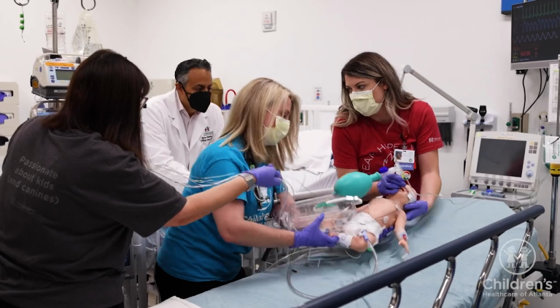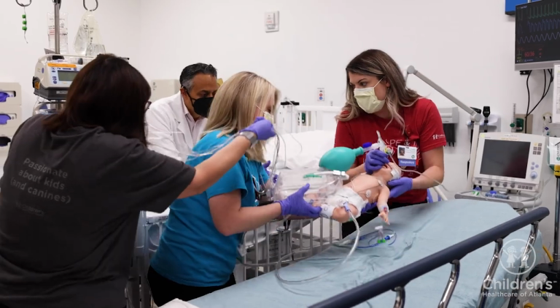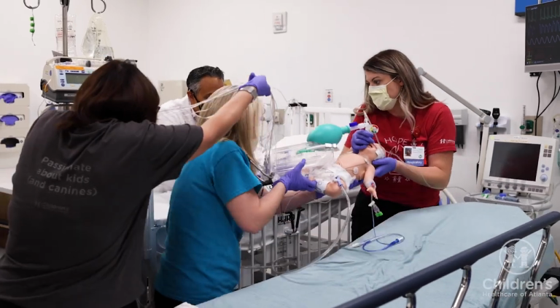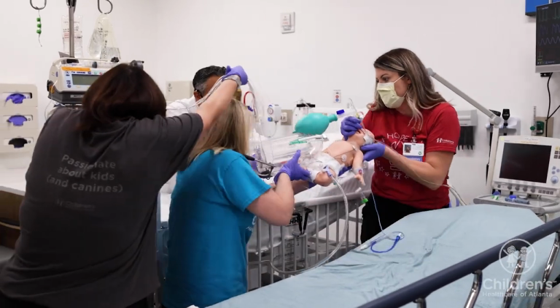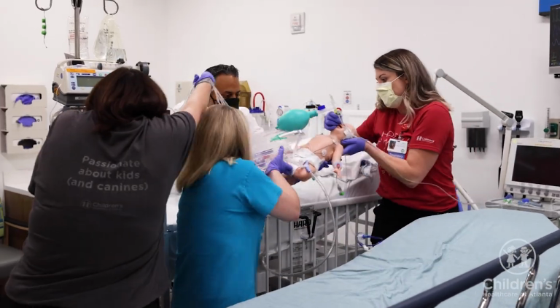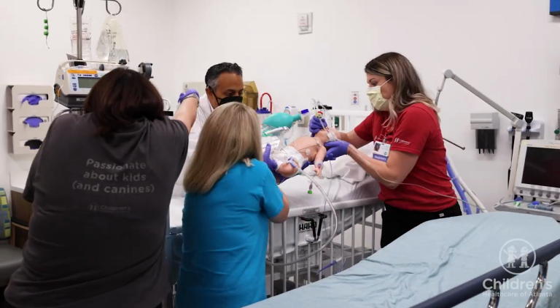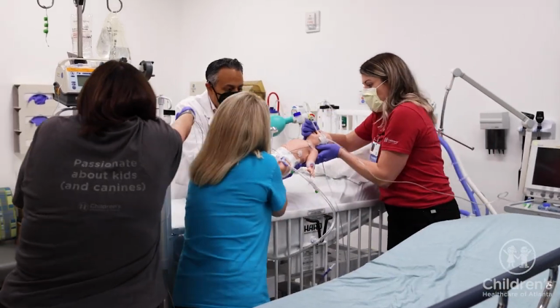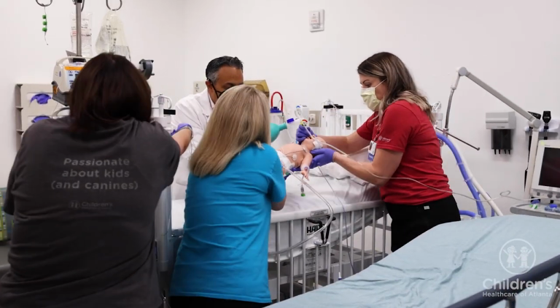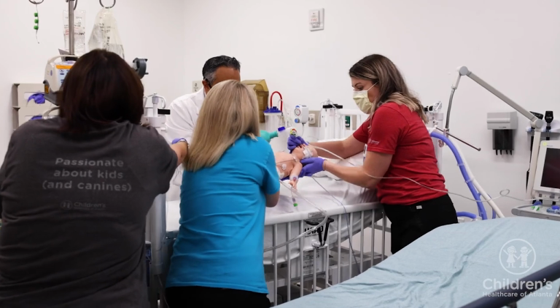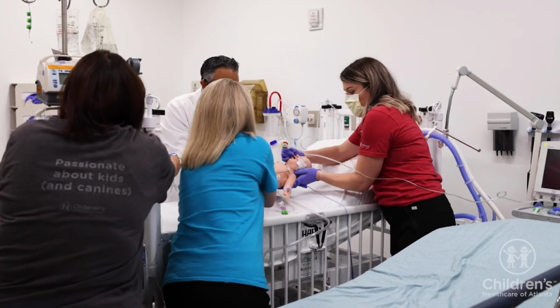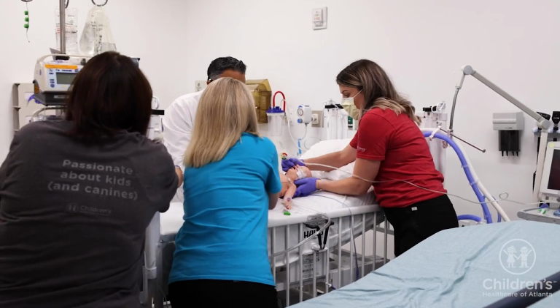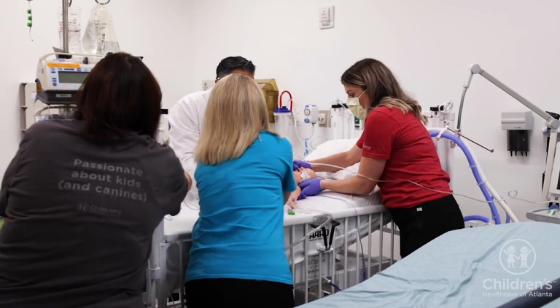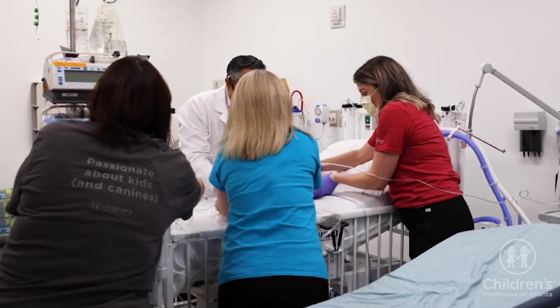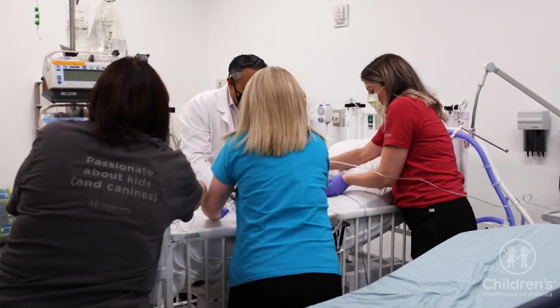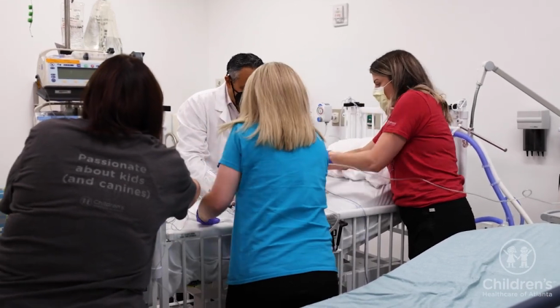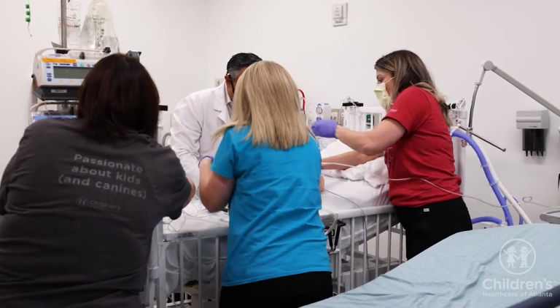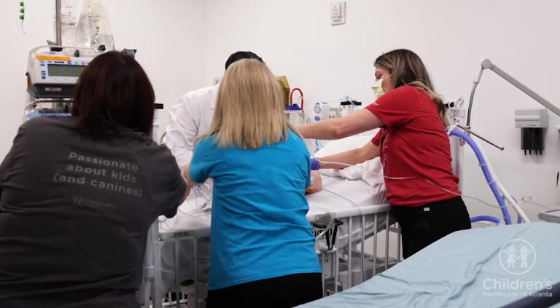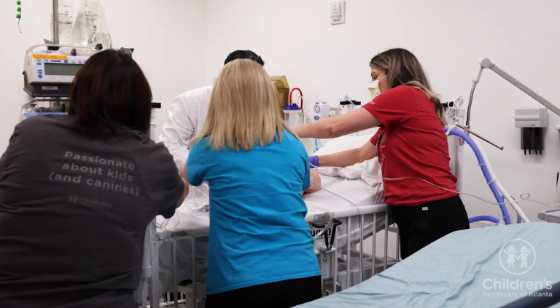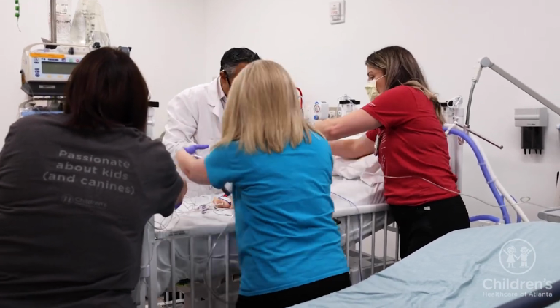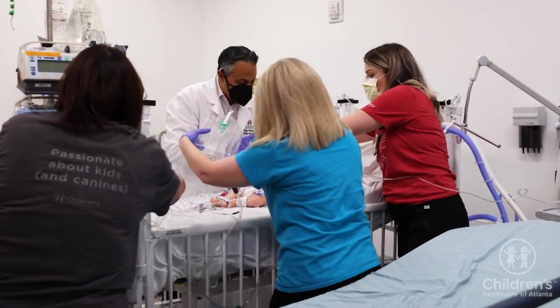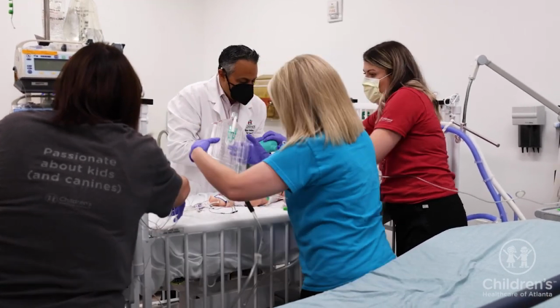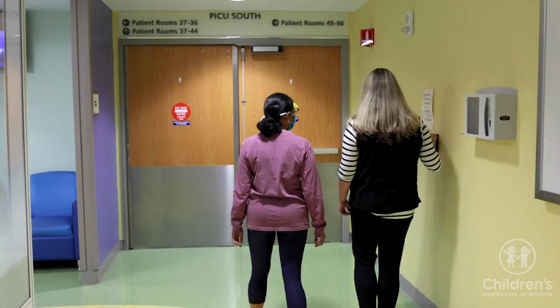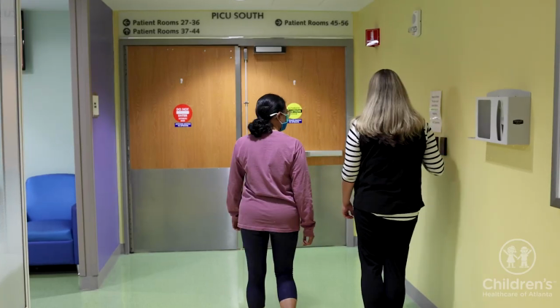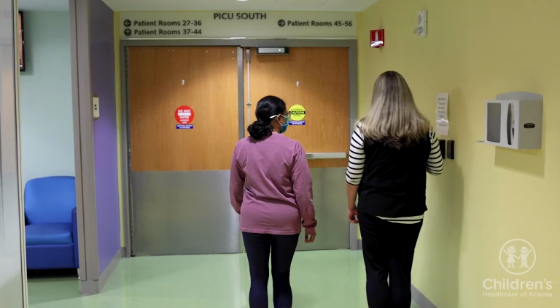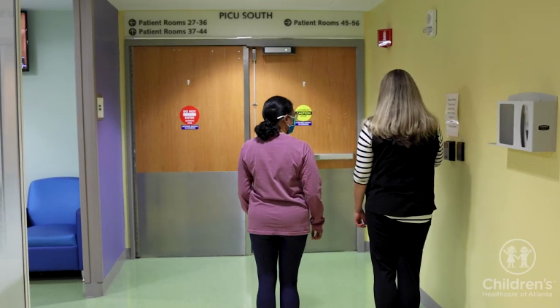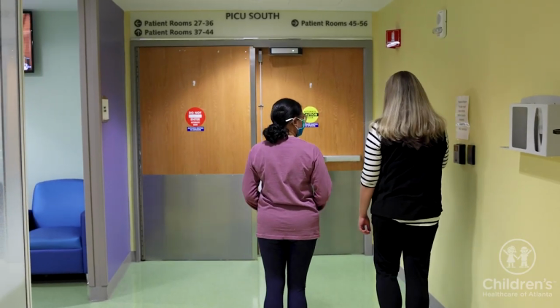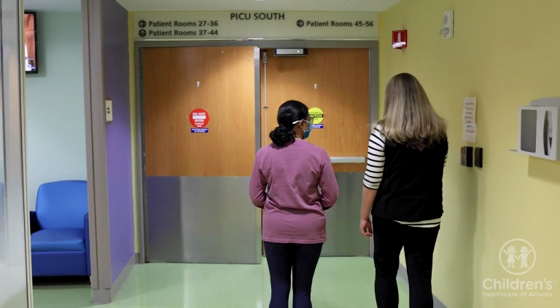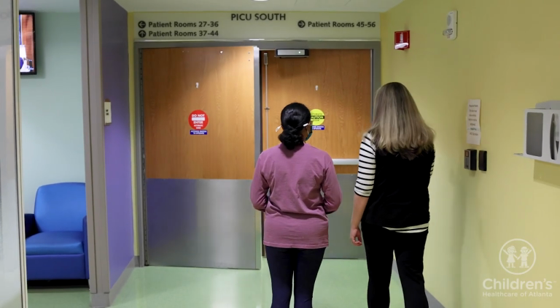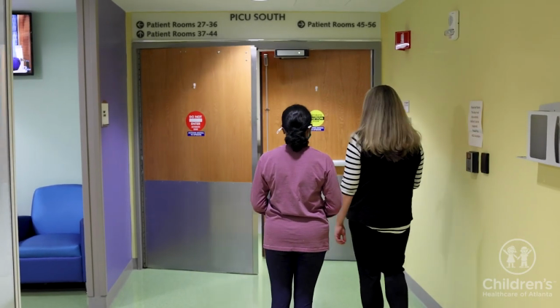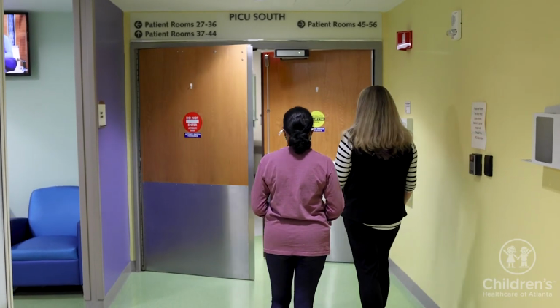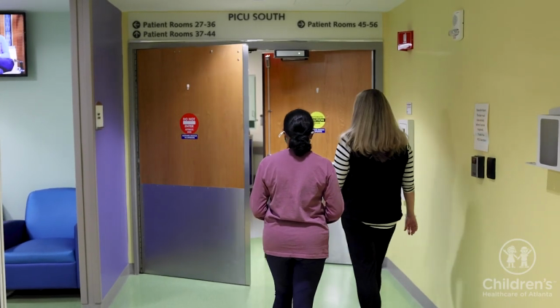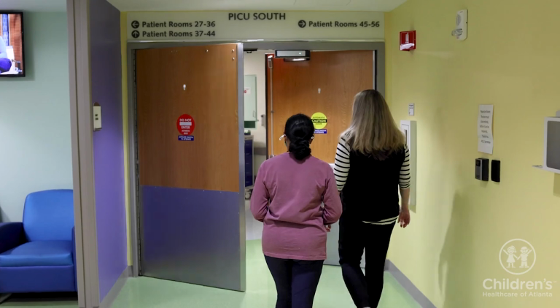When your child arrives in the PICU, the team will first make sure they are medically stable. Then you will be asked to join your child in their room.